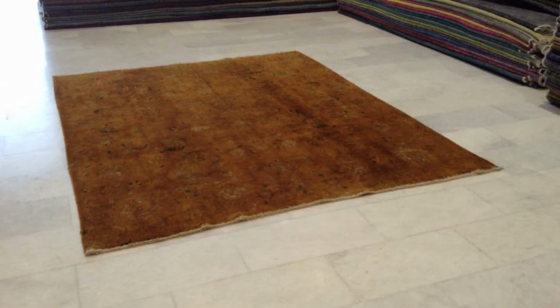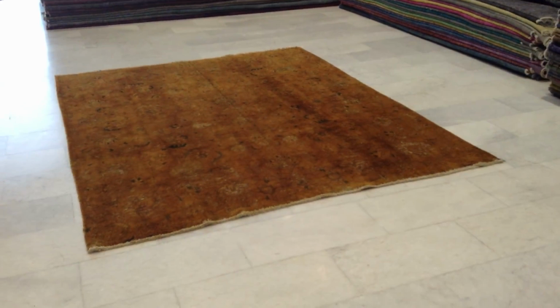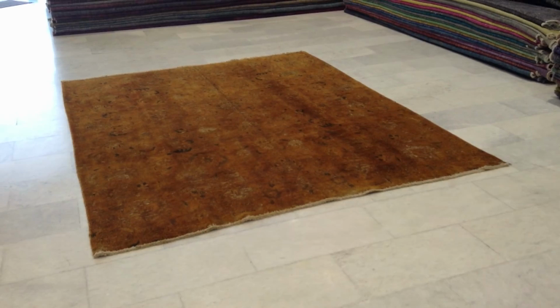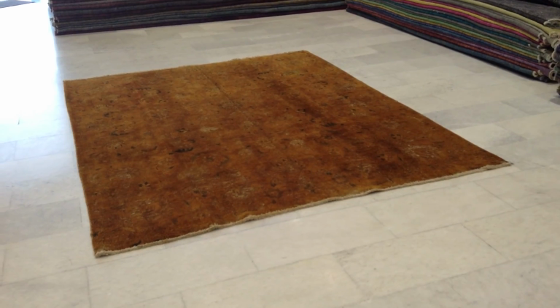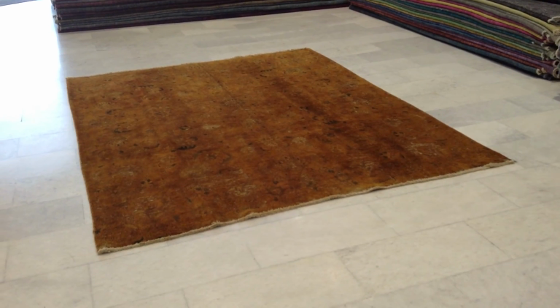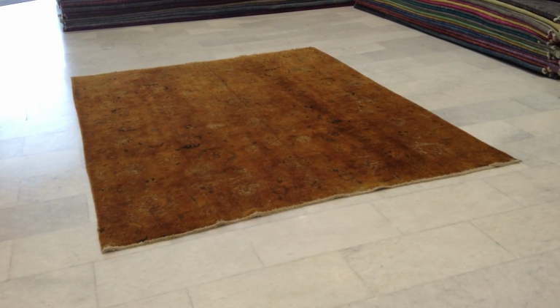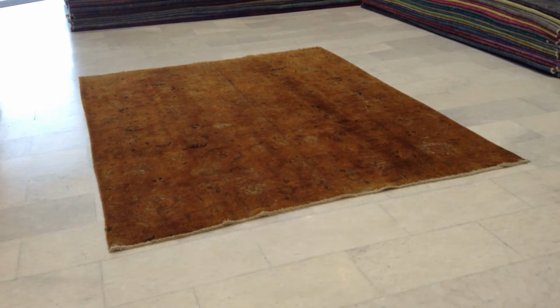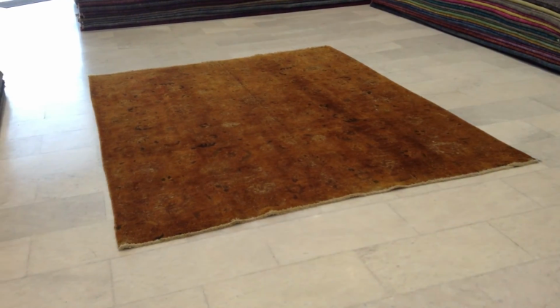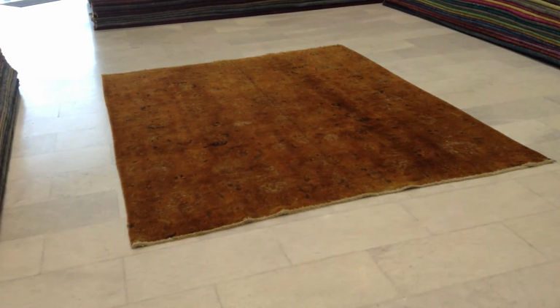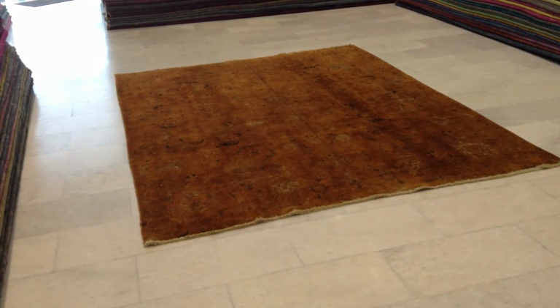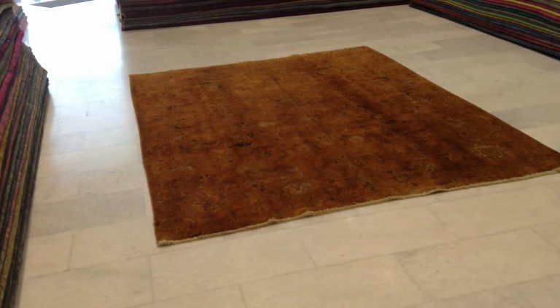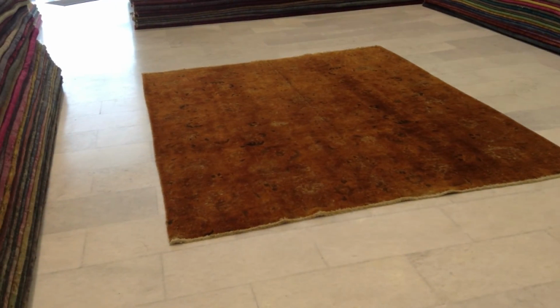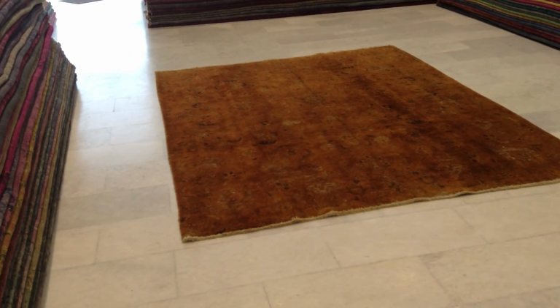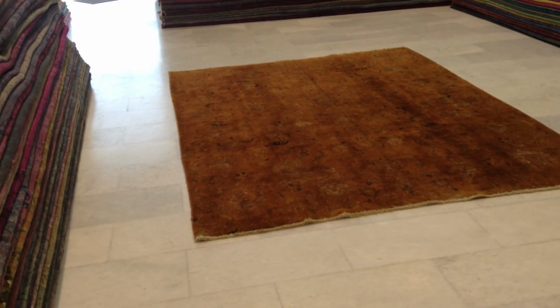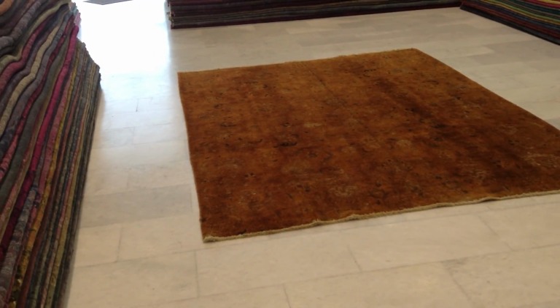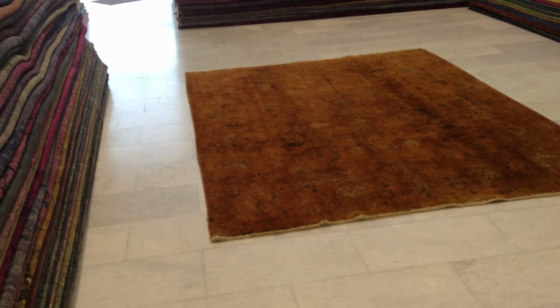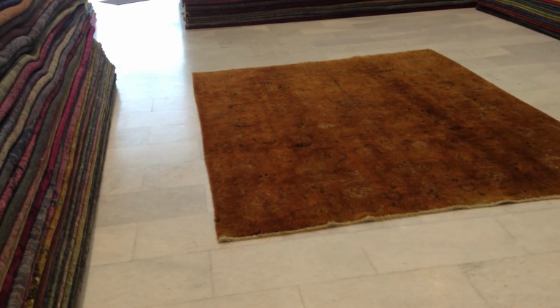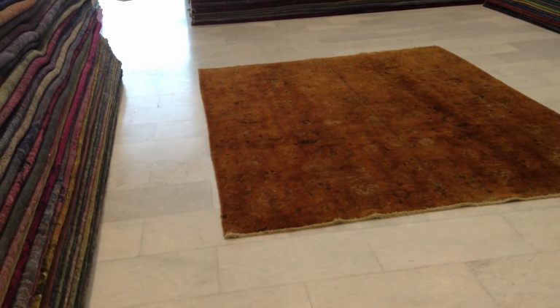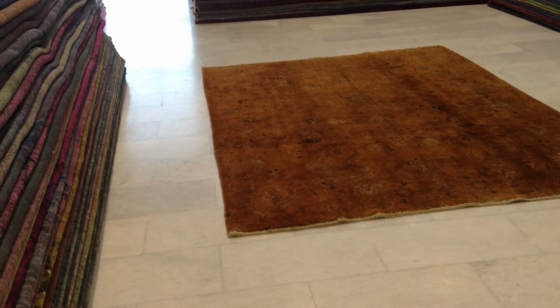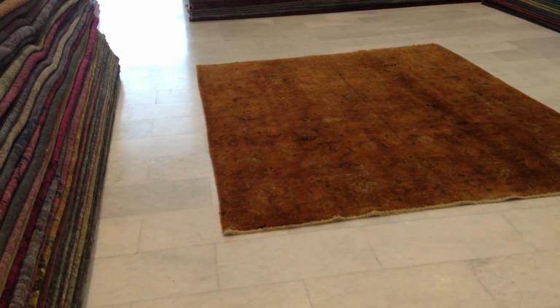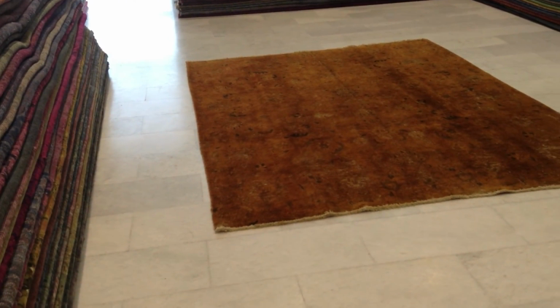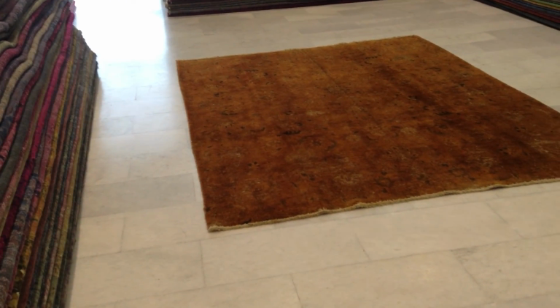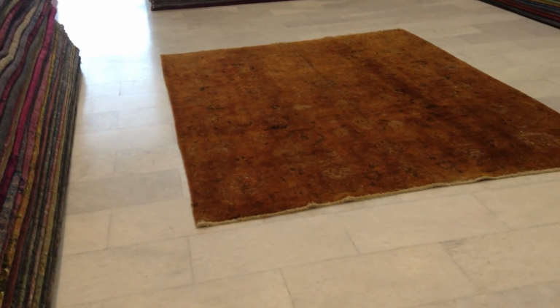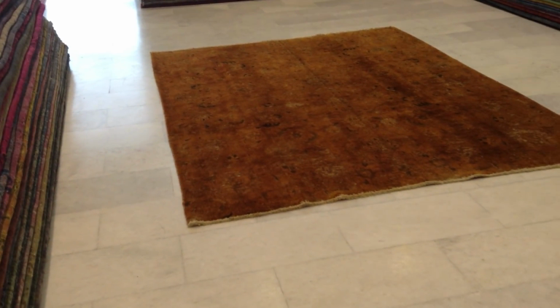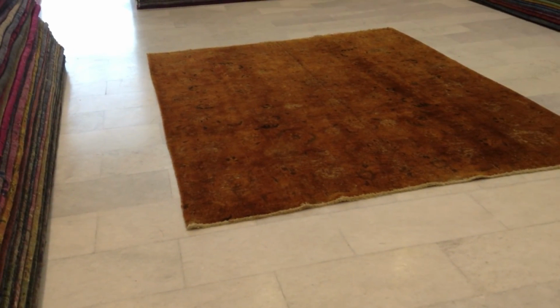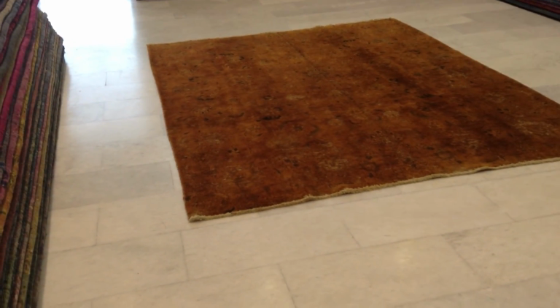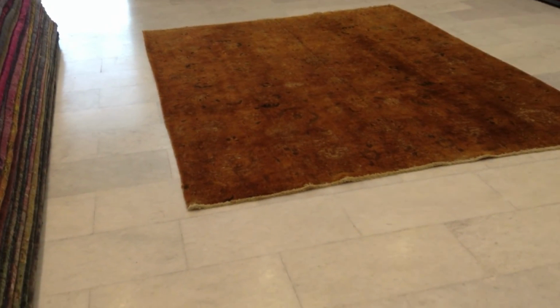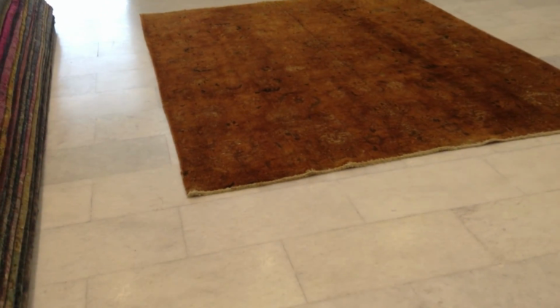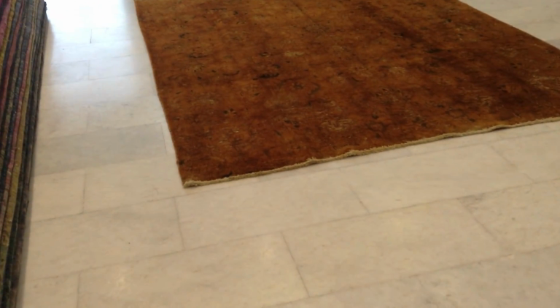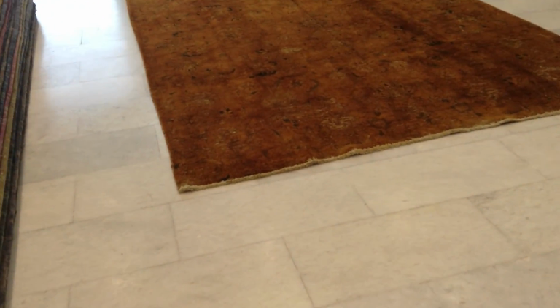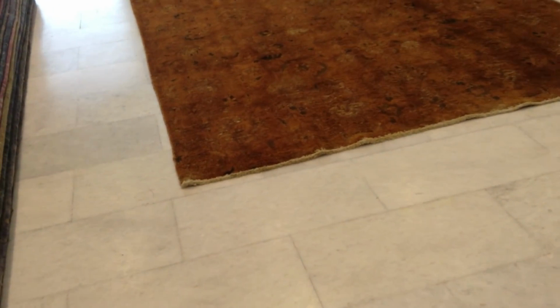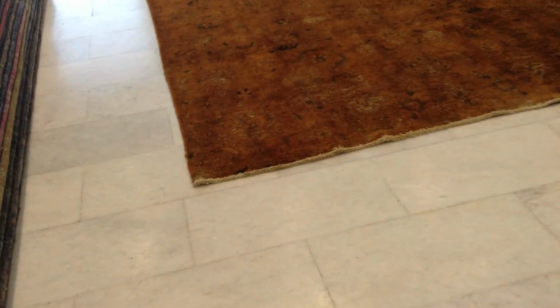From this side, the carpet does become more like an orange-brown. Very interesting how it changes color.